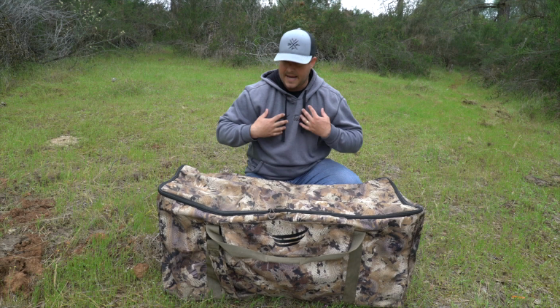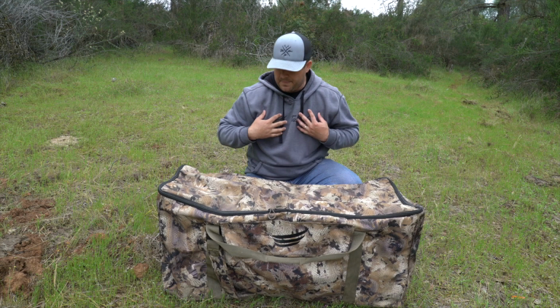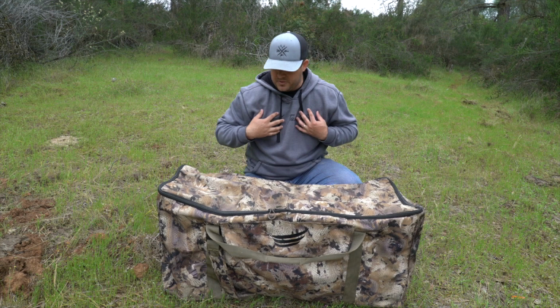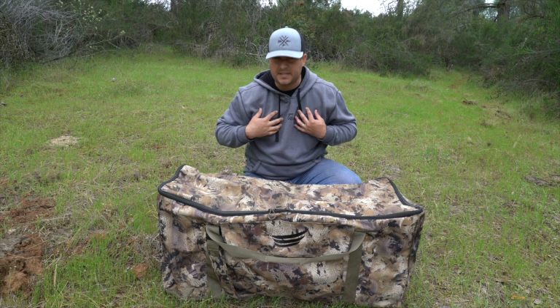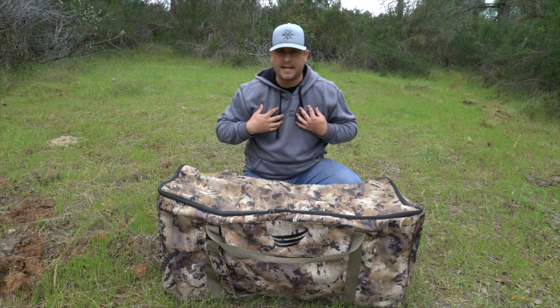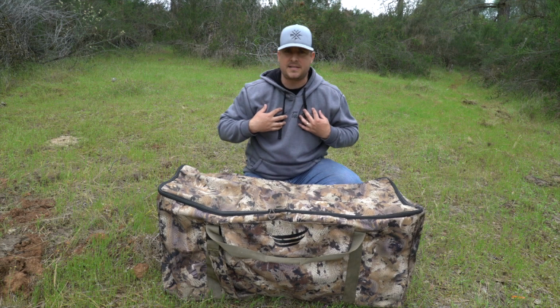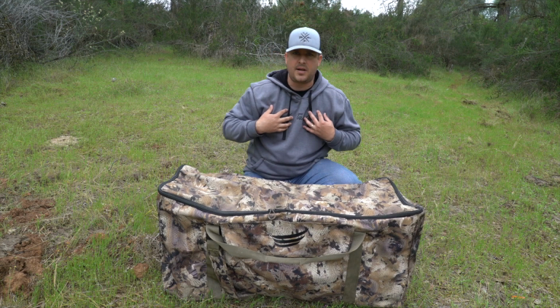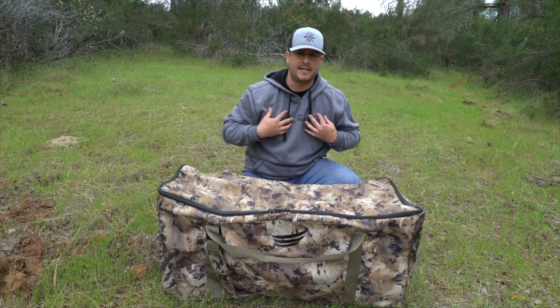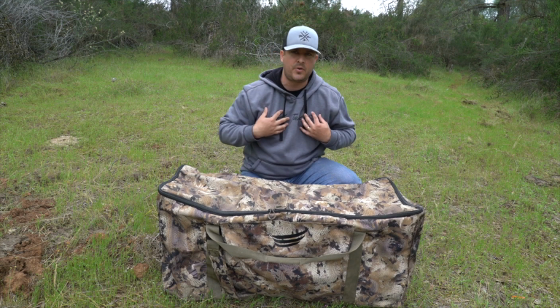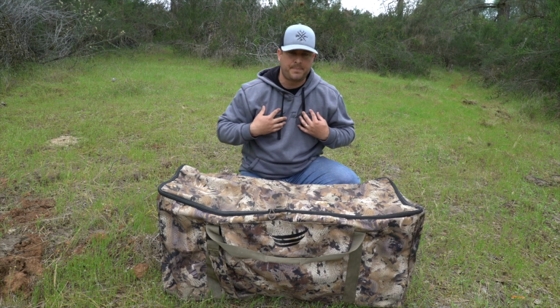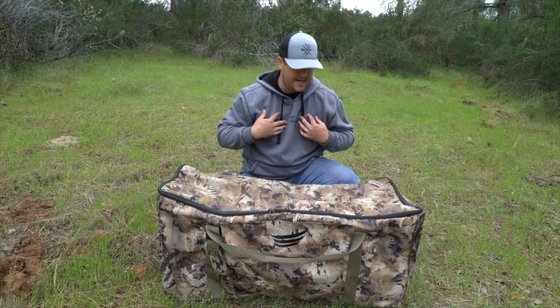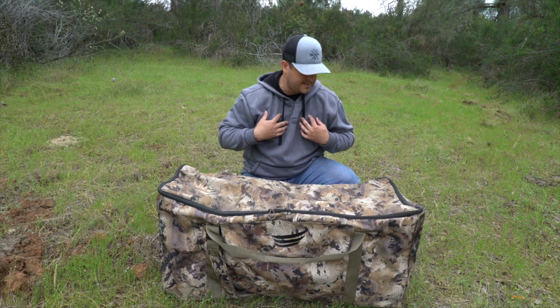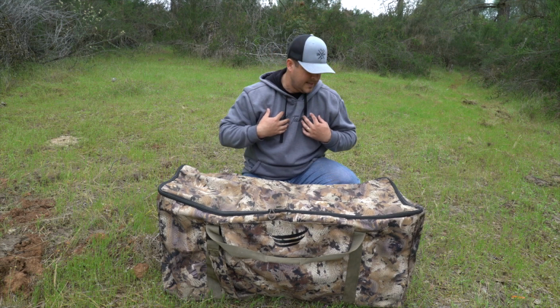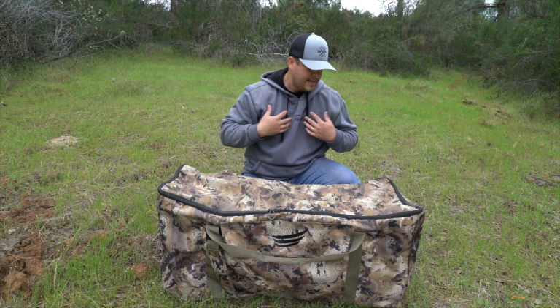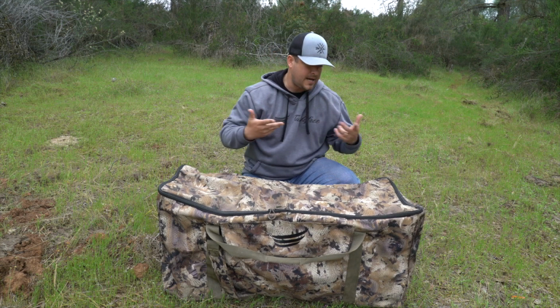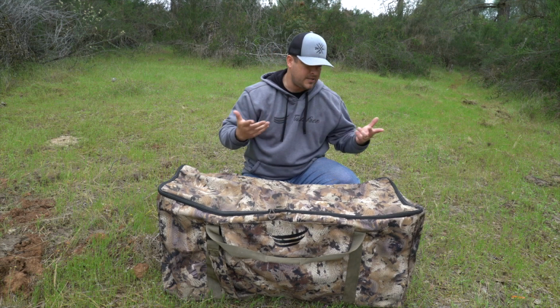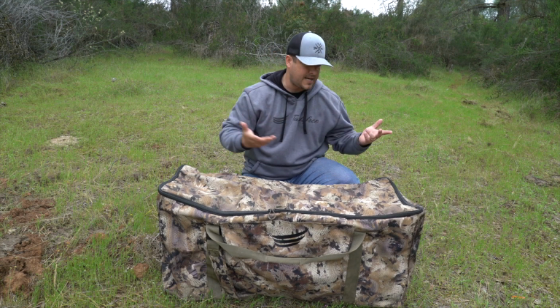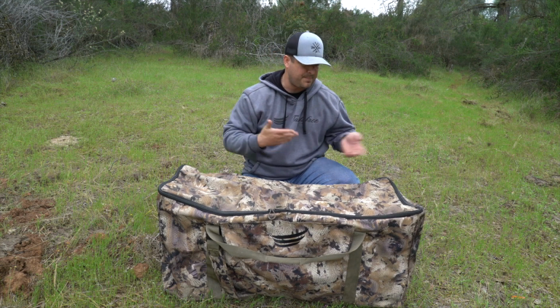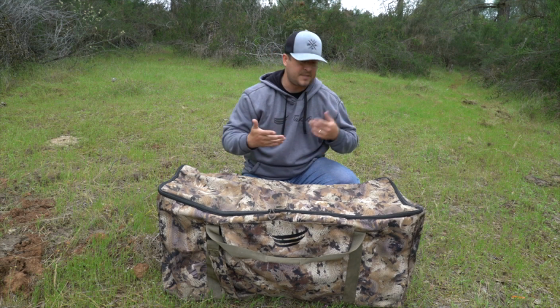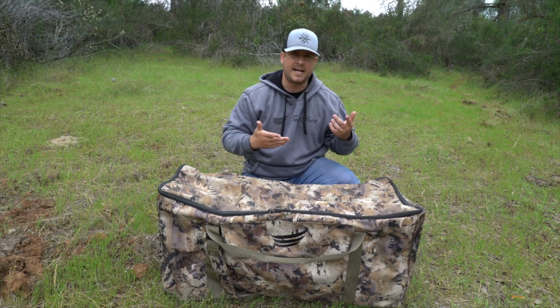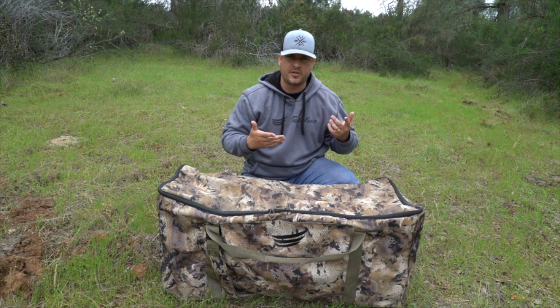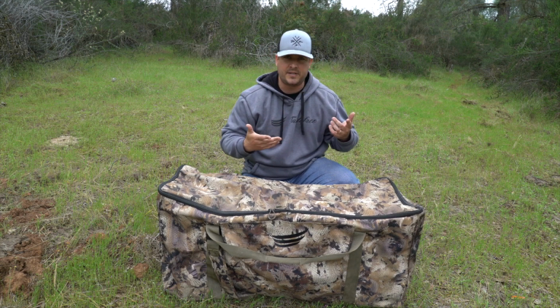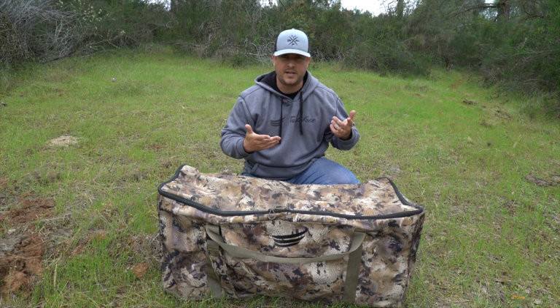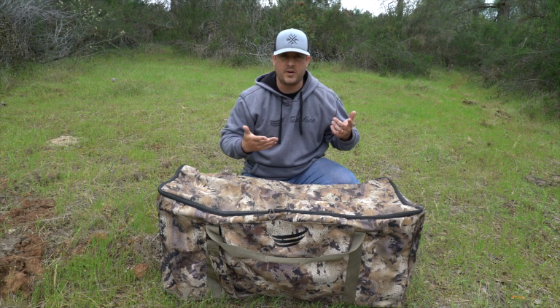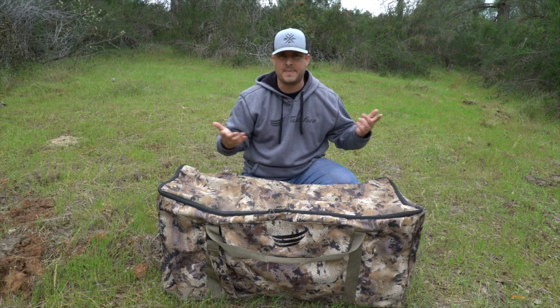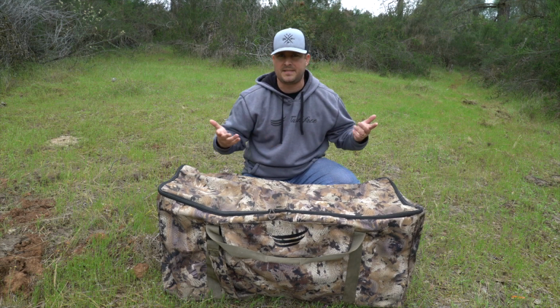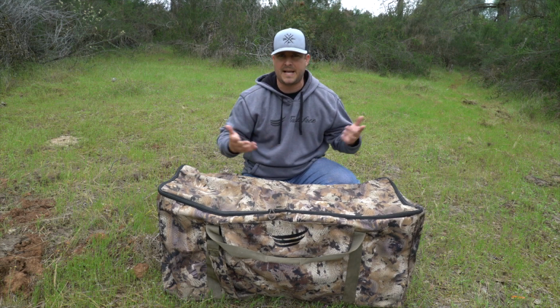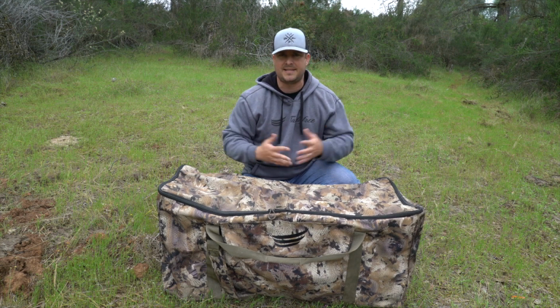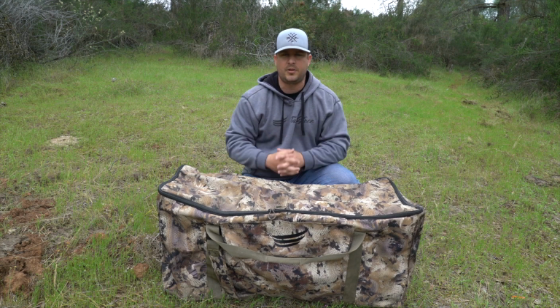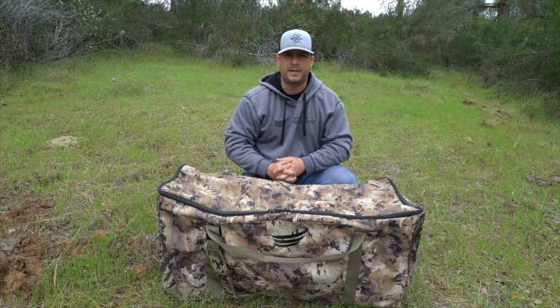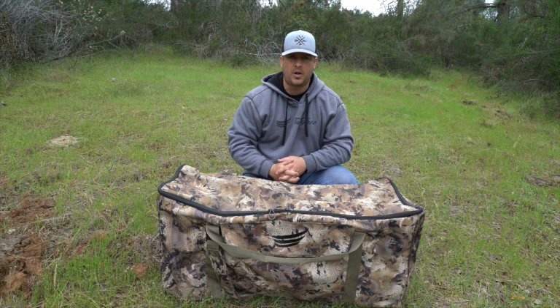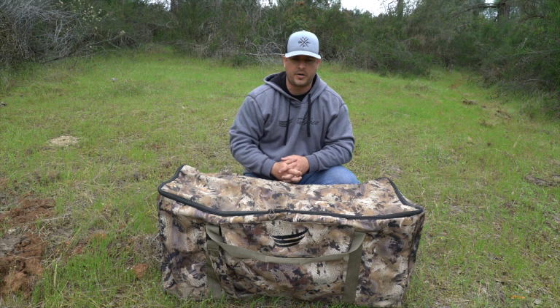I personally like slotted decoy bags. It just kind of protects your decoys and makes them last a little bit longer.